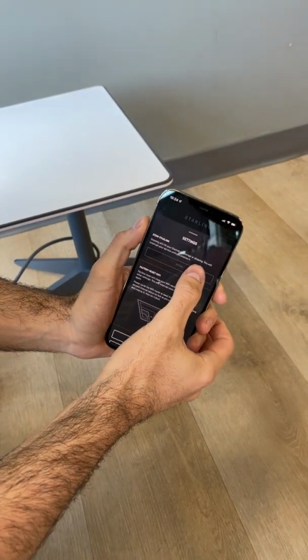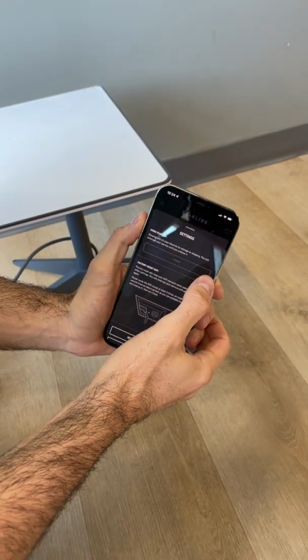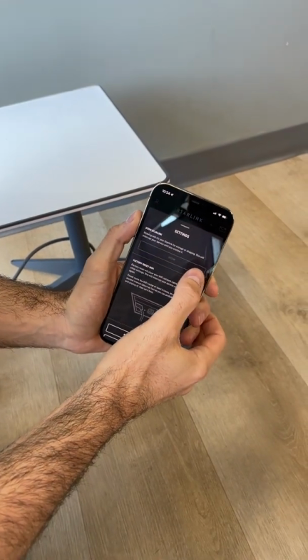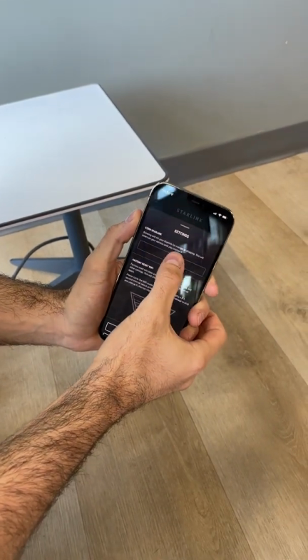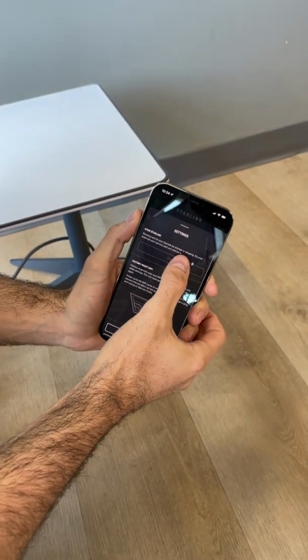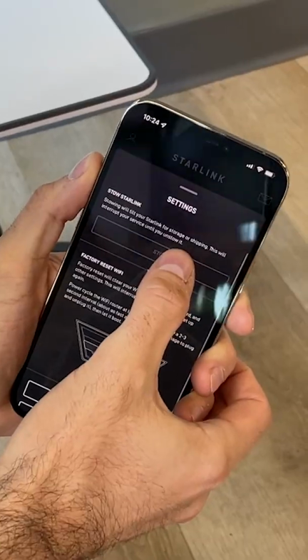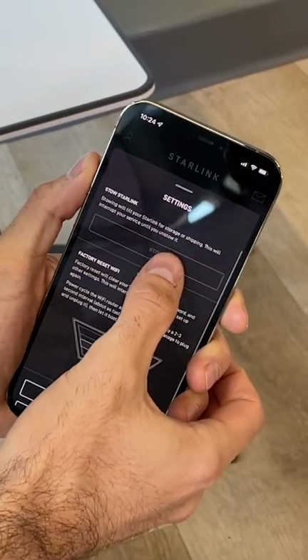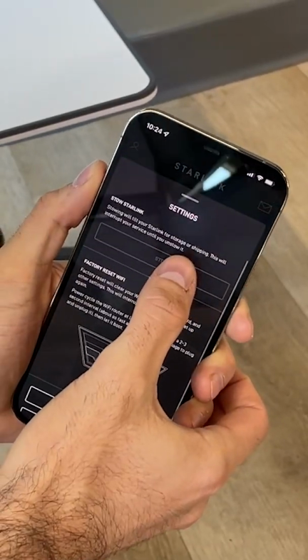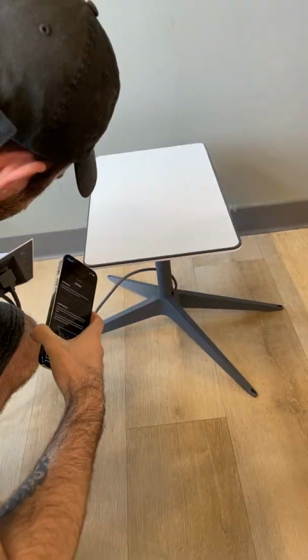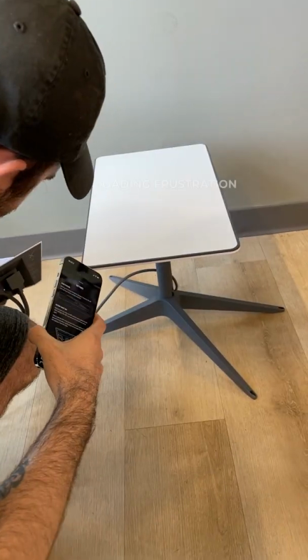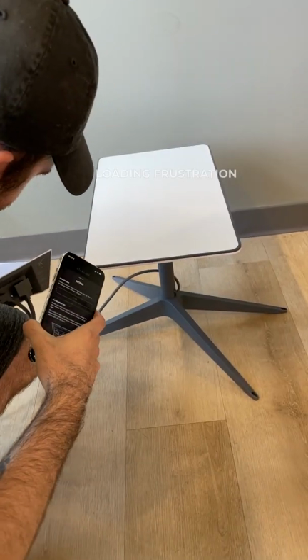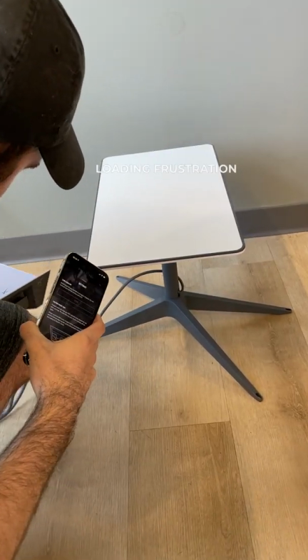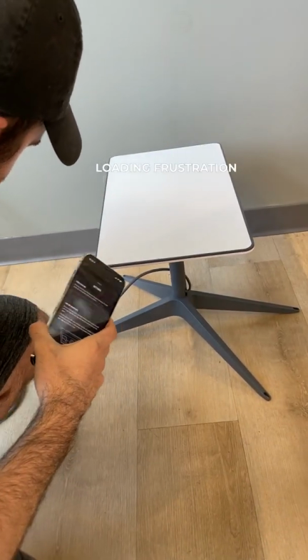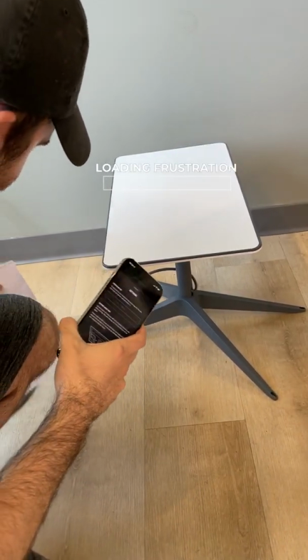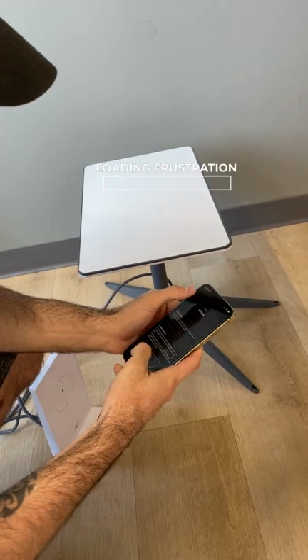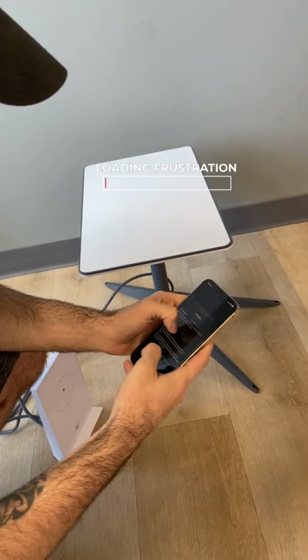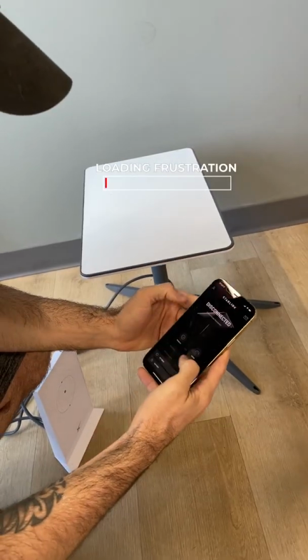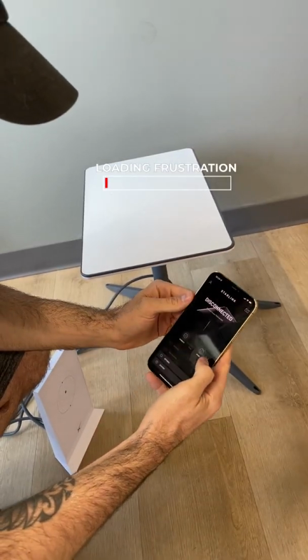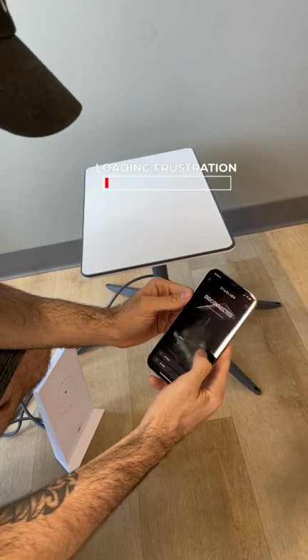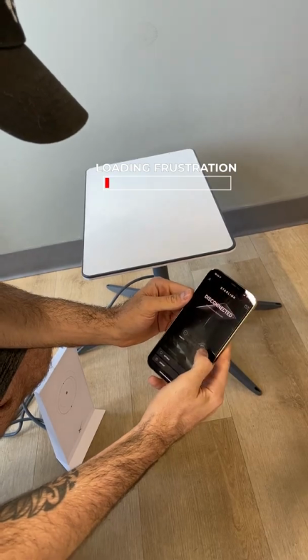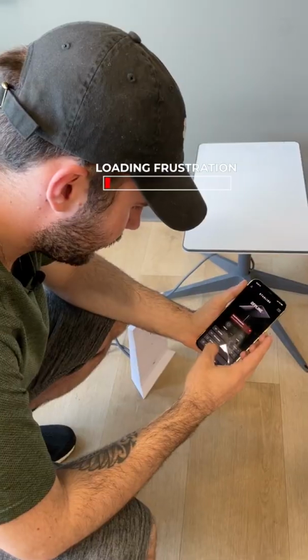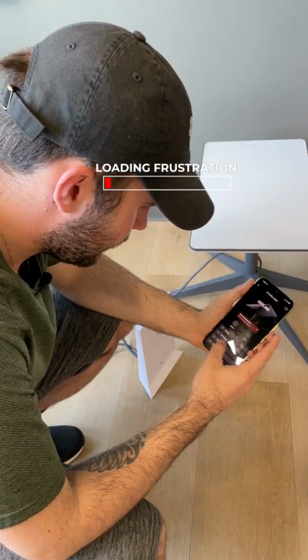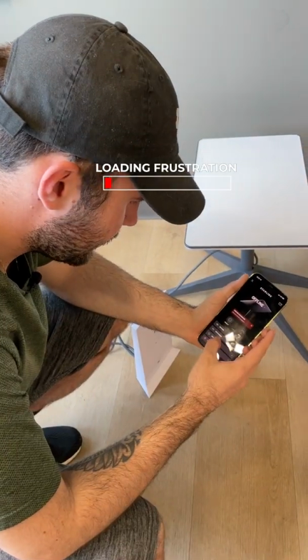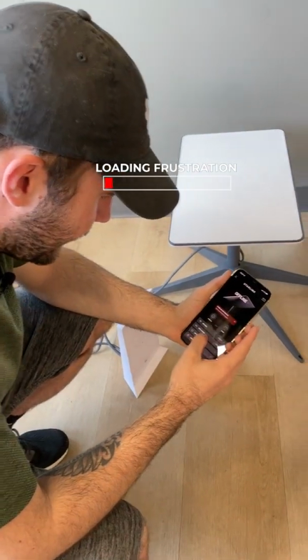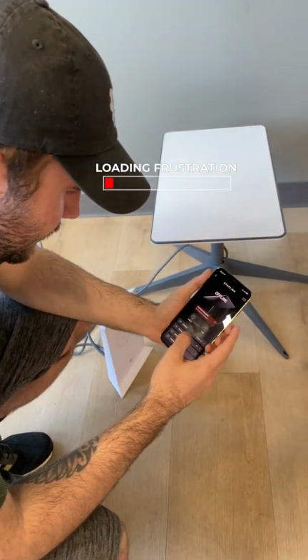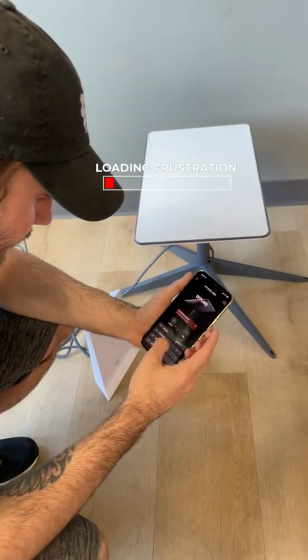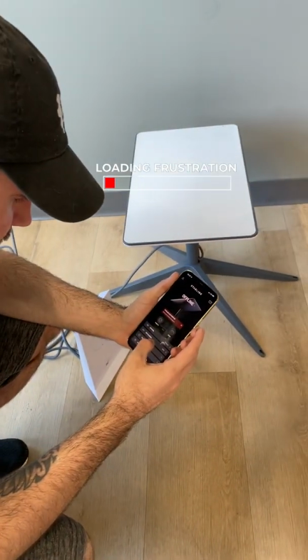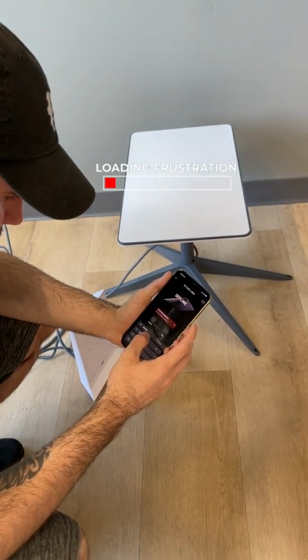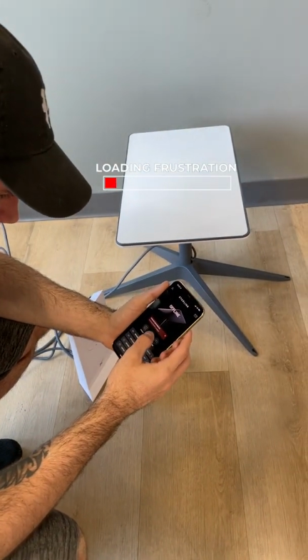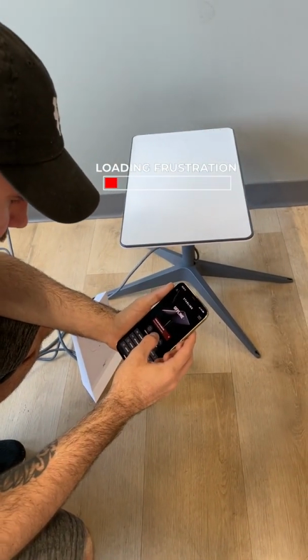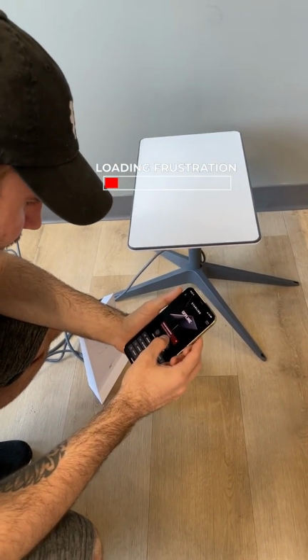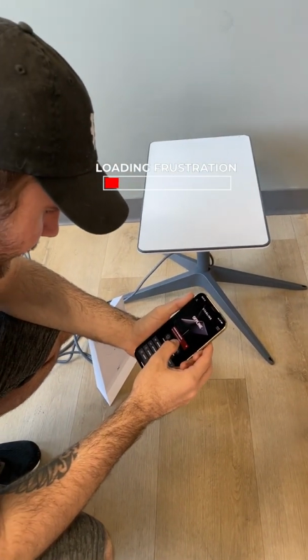Let's hit stow — it's grayed out. Everything's on, everything's connected. Going into settings: dish is offline, Starlink disconnected.